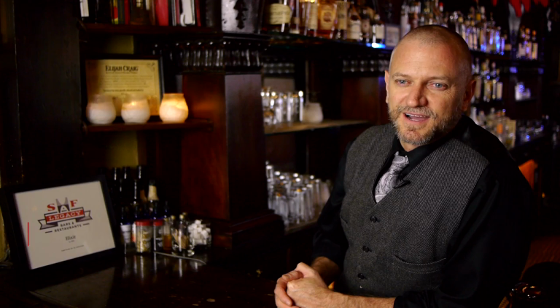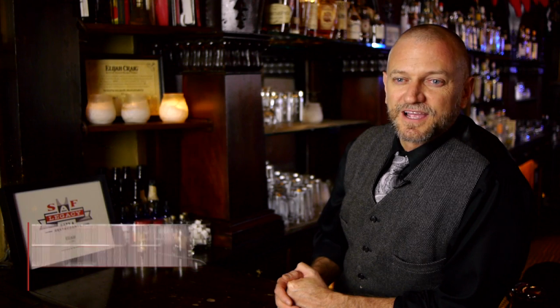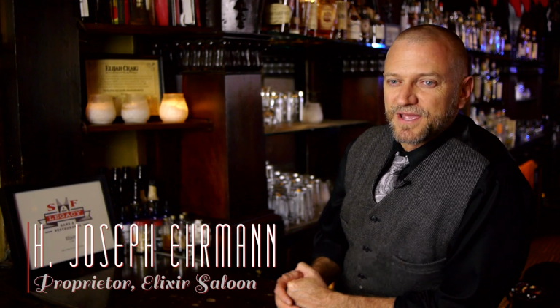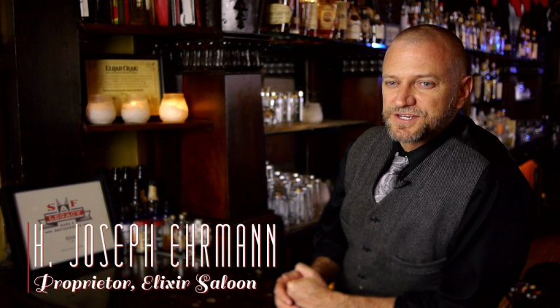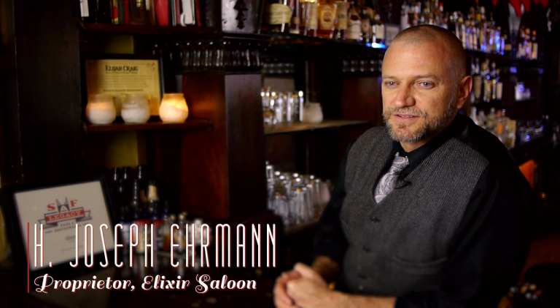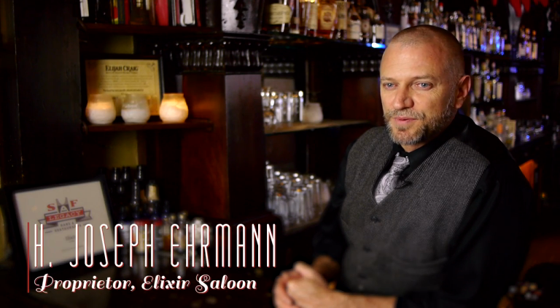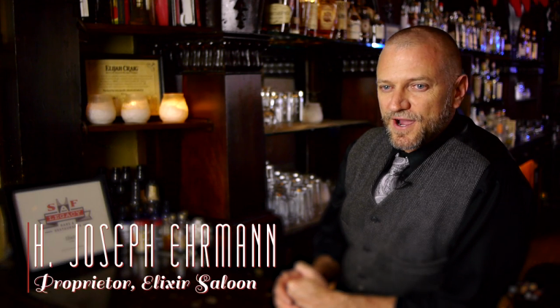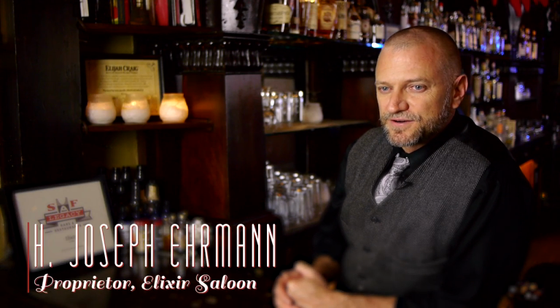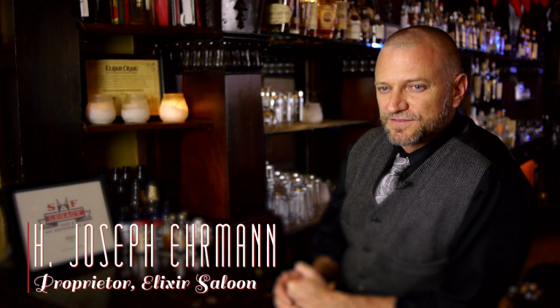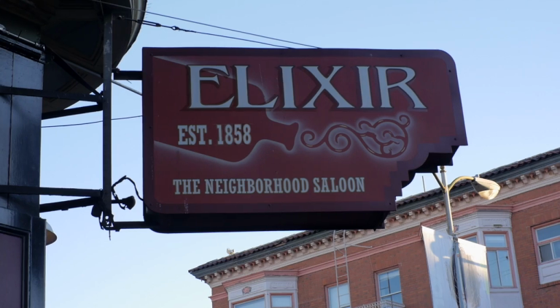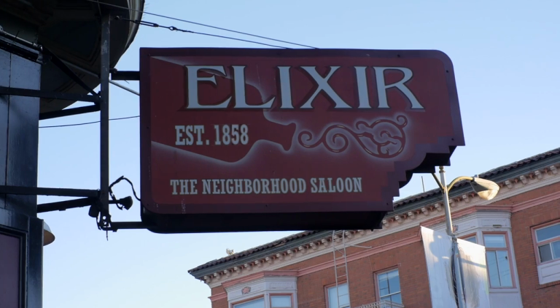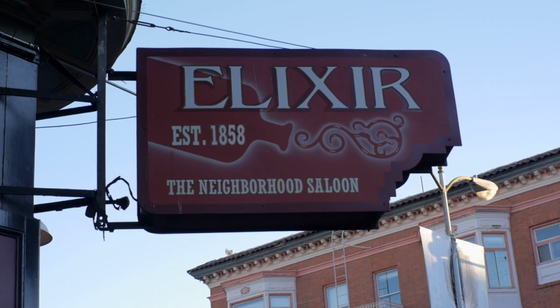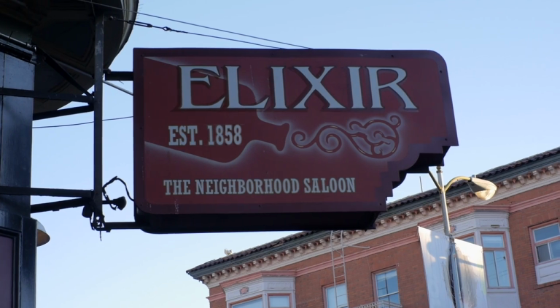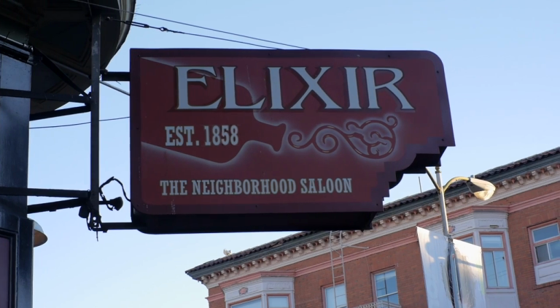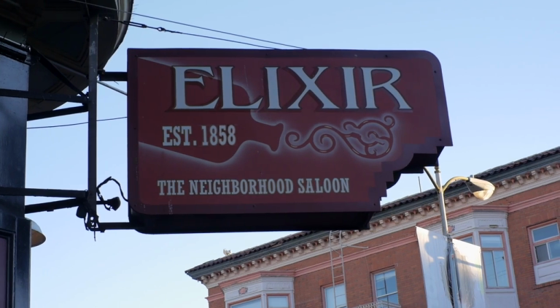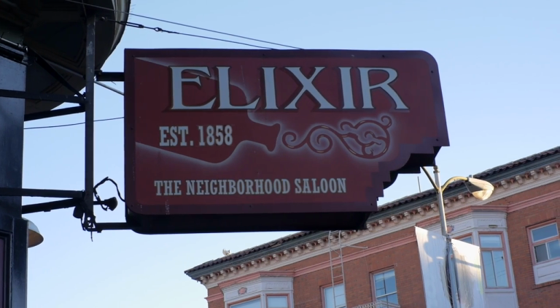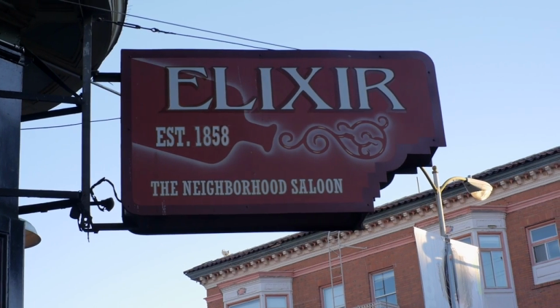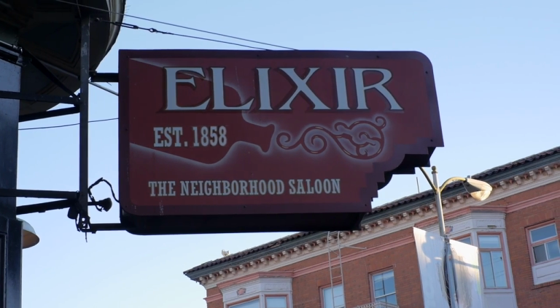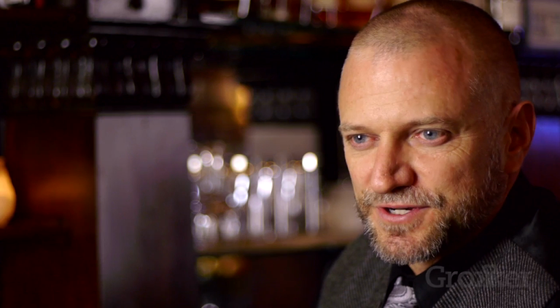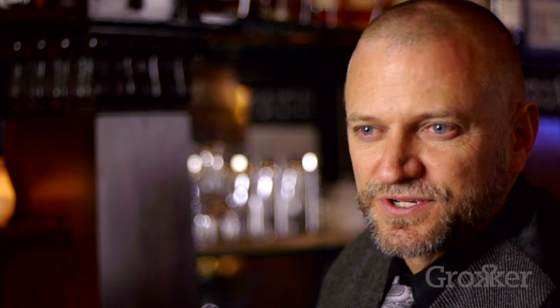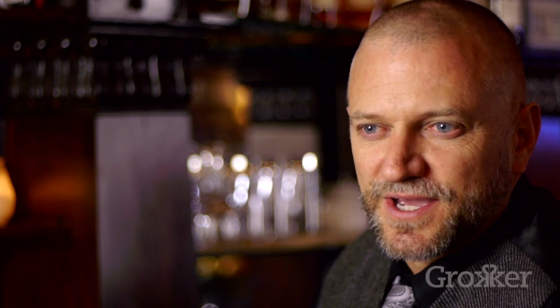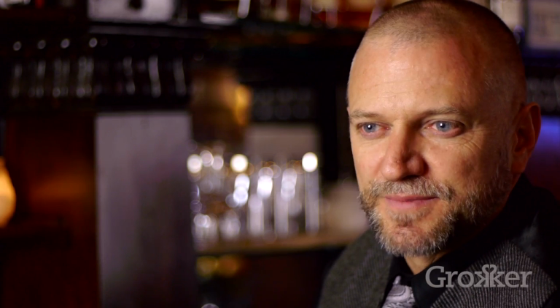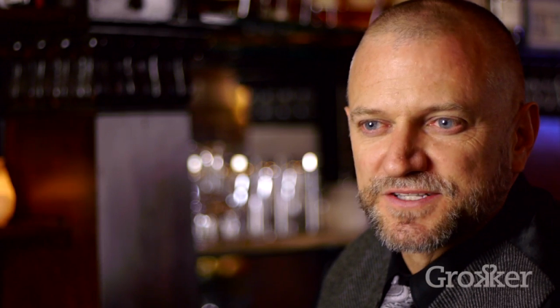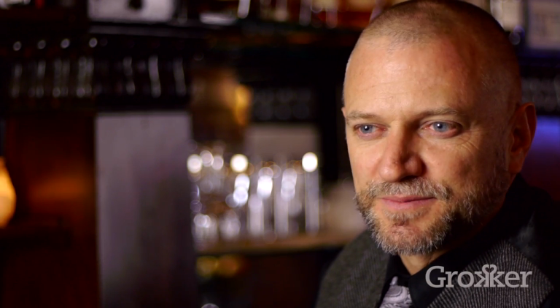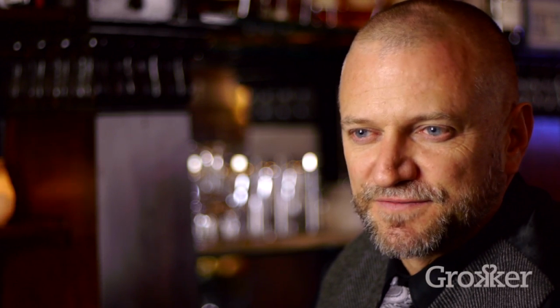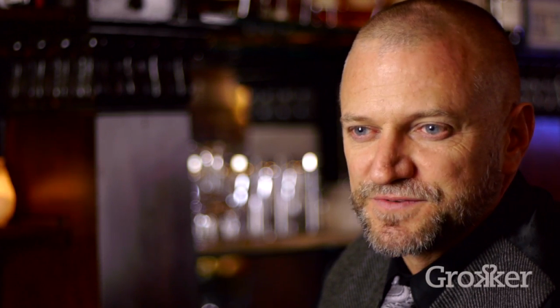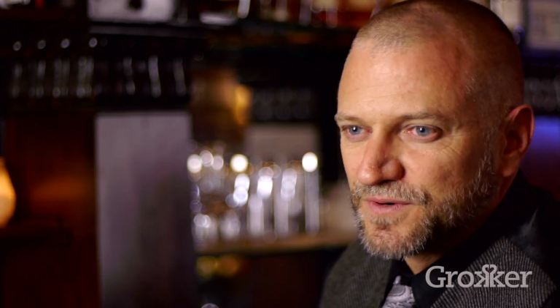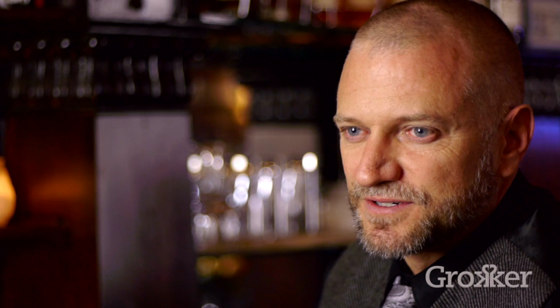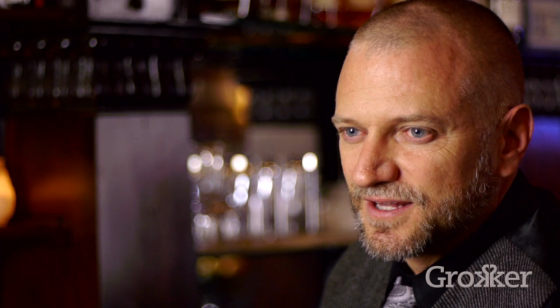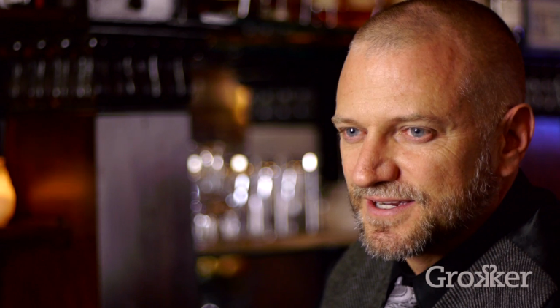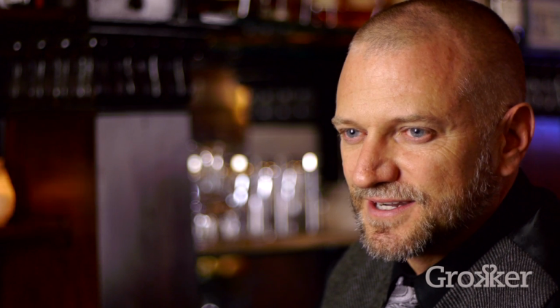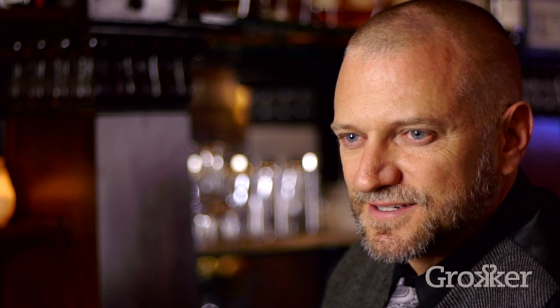Hi, I'm H, the proprietor of Elixir in San Francisco, and I'm going to show you how to make some of my favorite winter holiday cocktails.